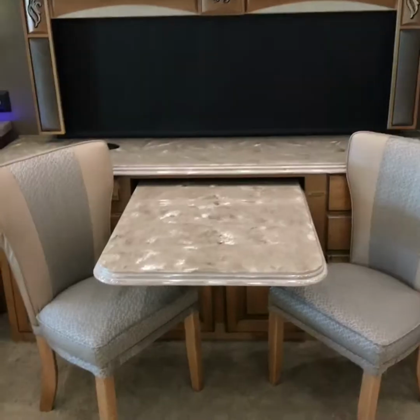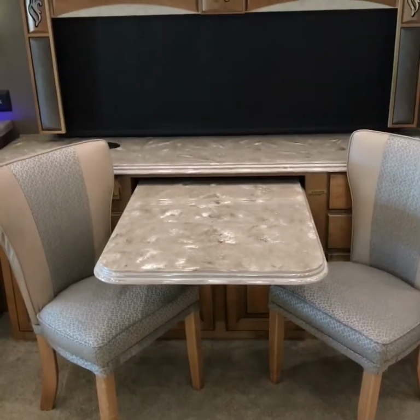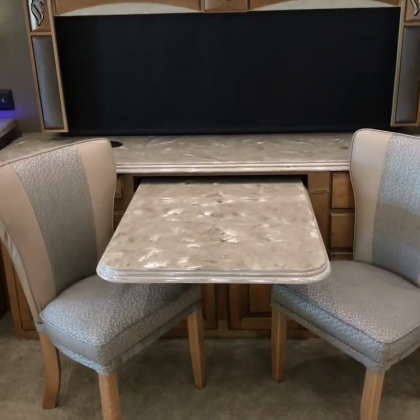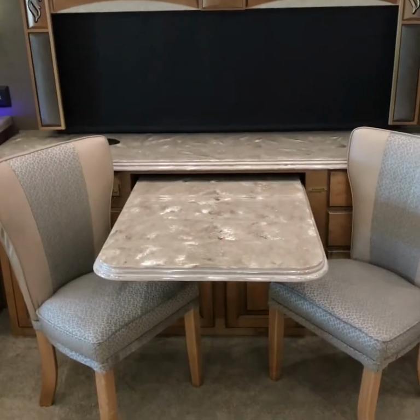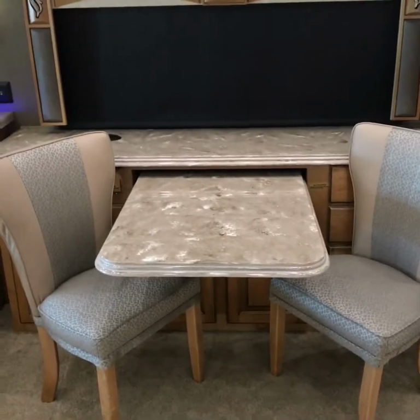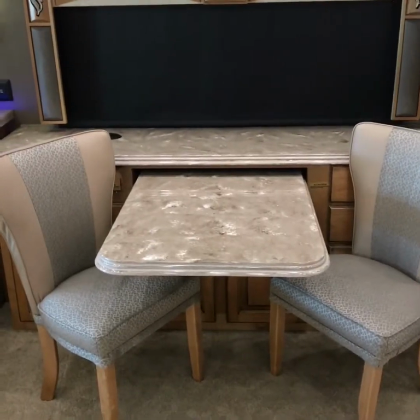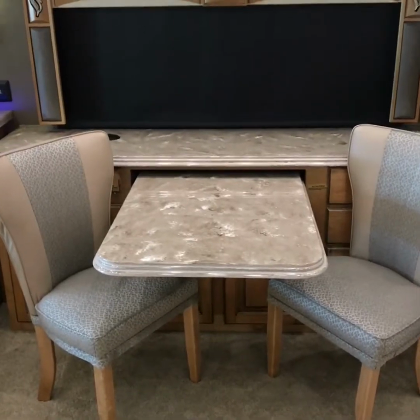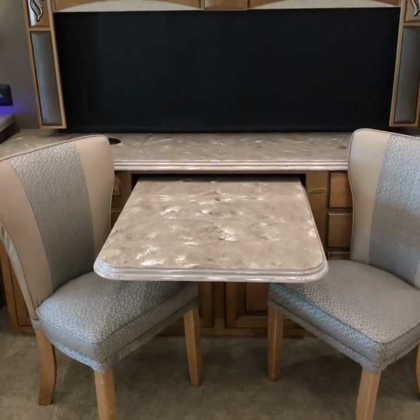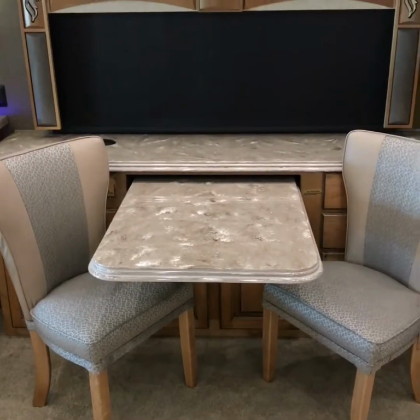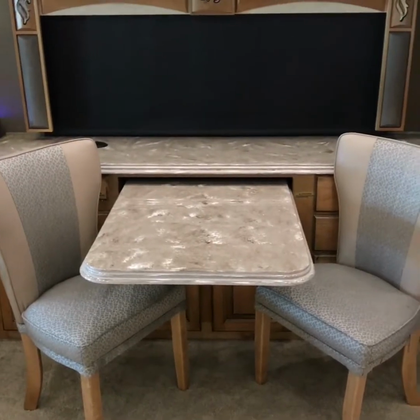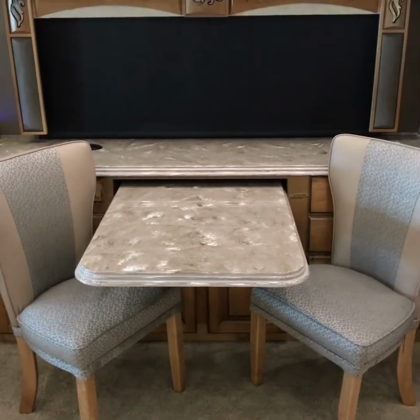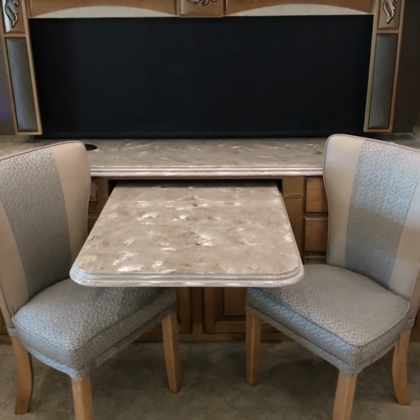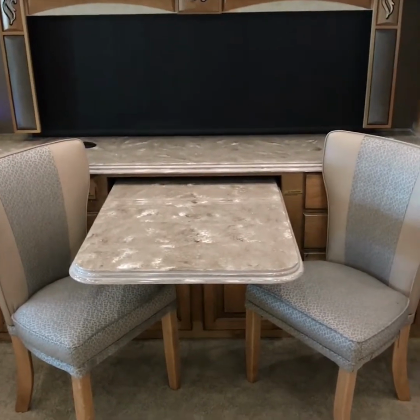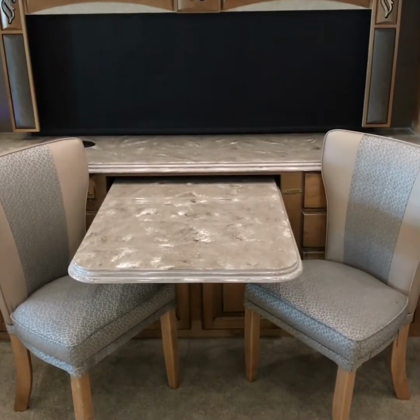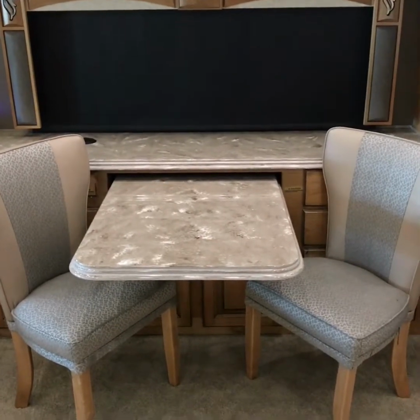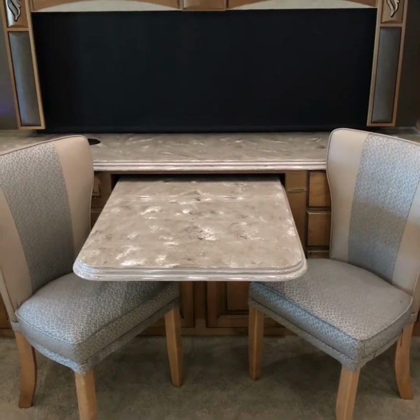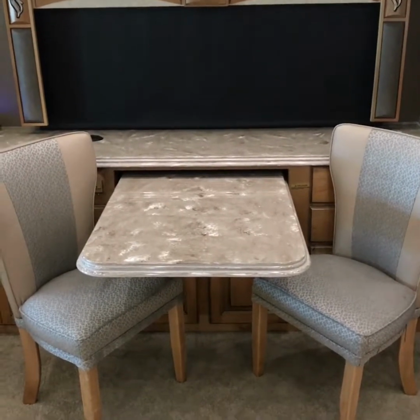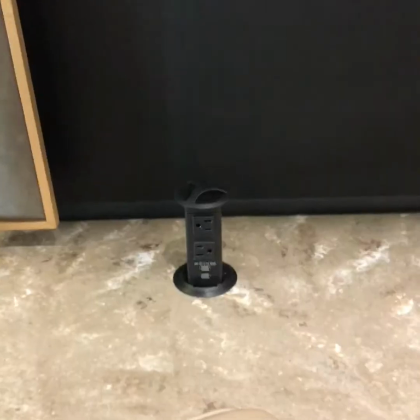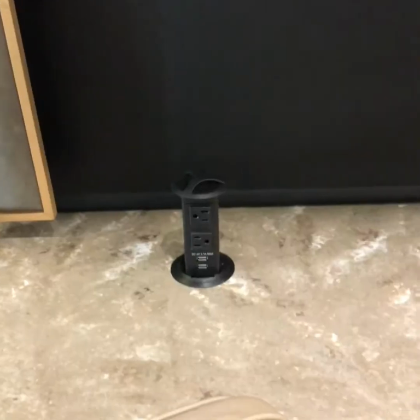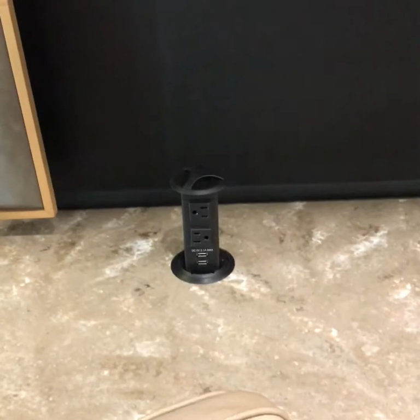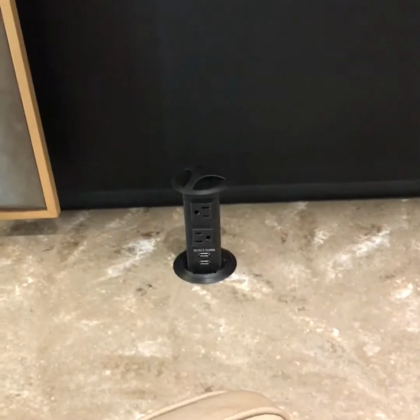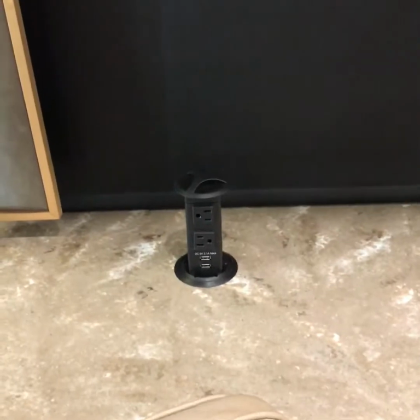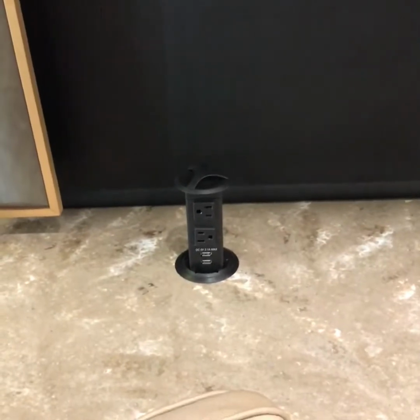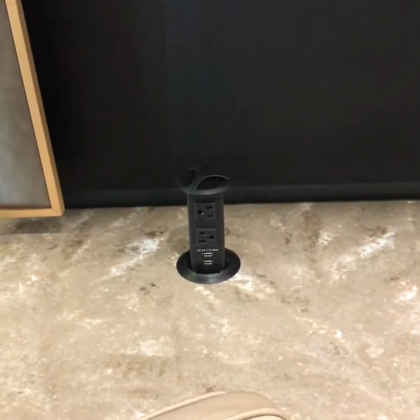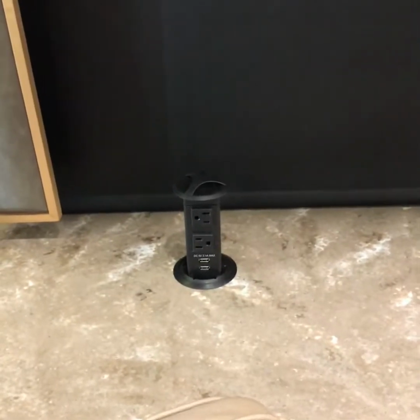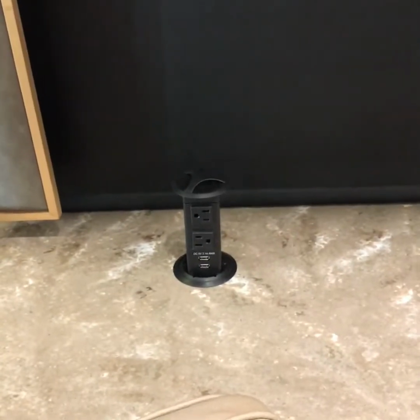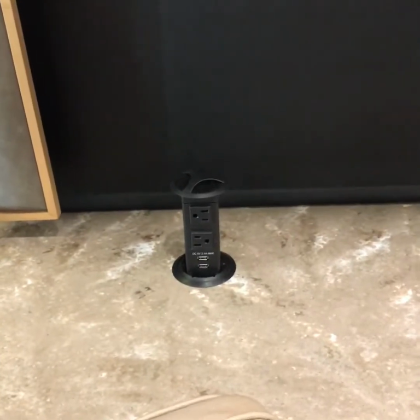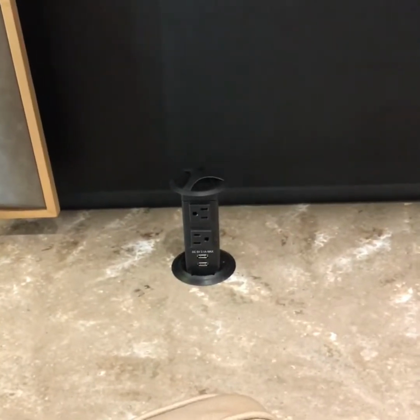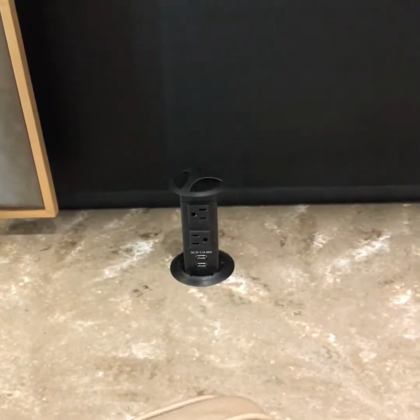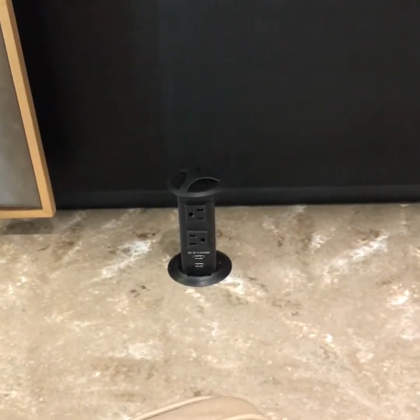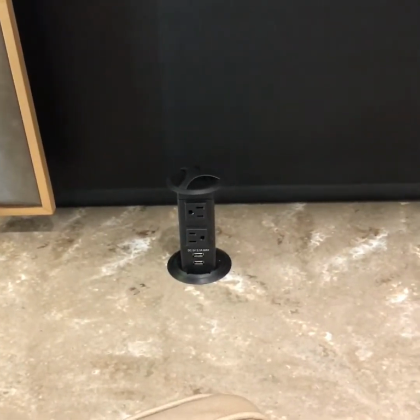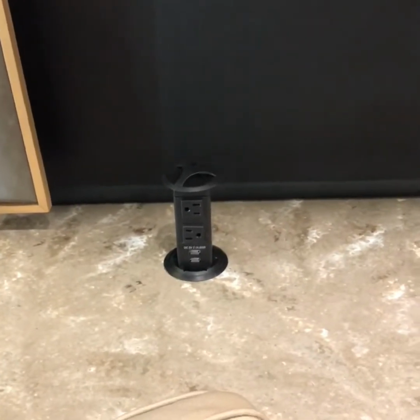This is your dinette computer workstation. It even has a nice handy pull-up outlet with USB.